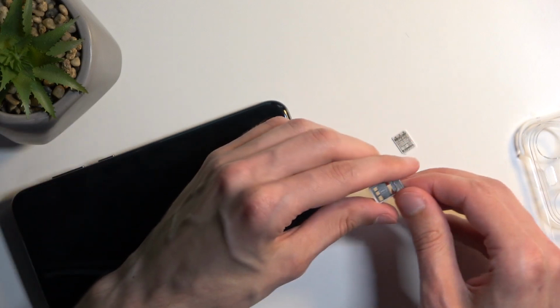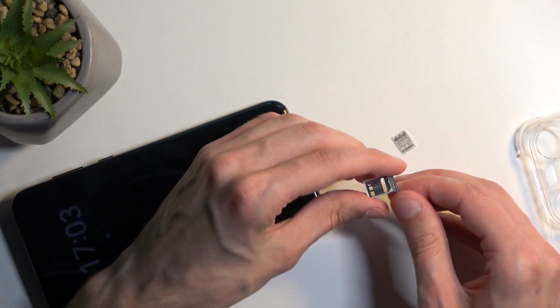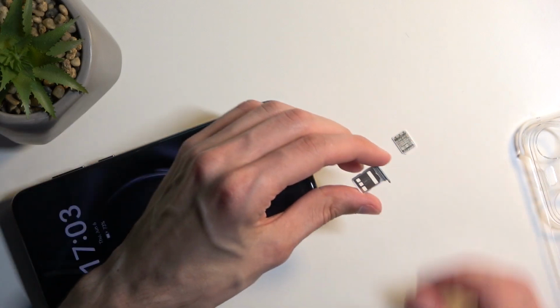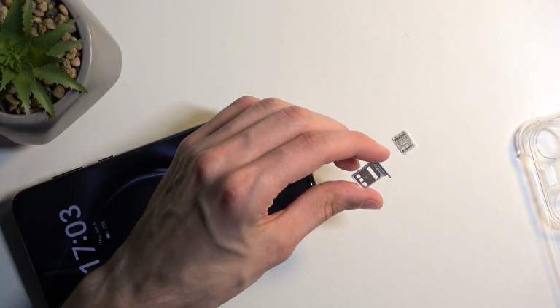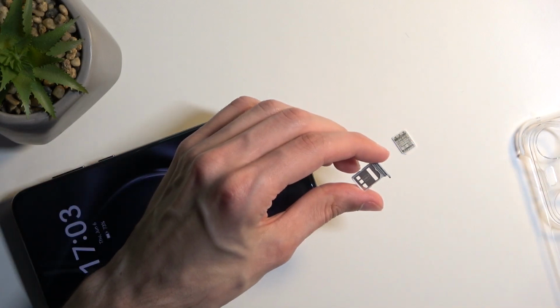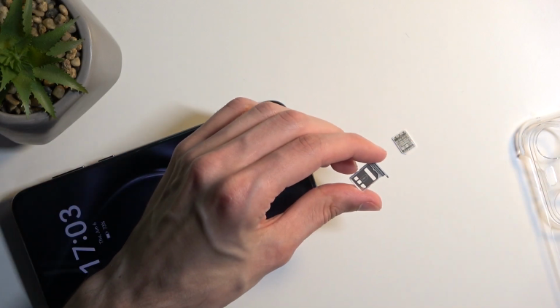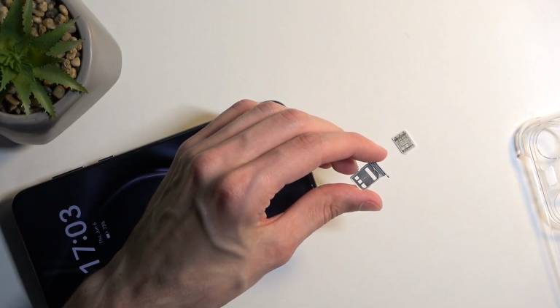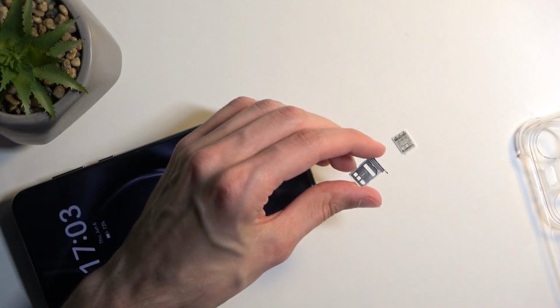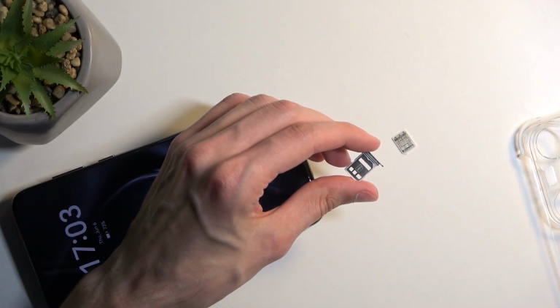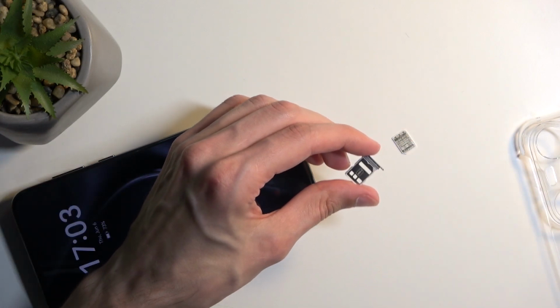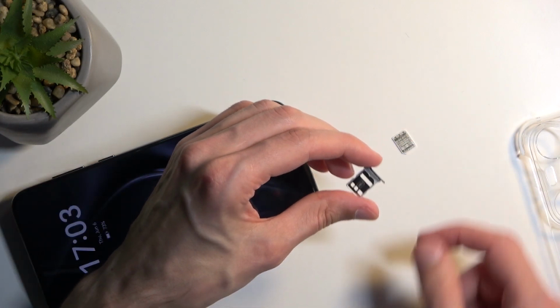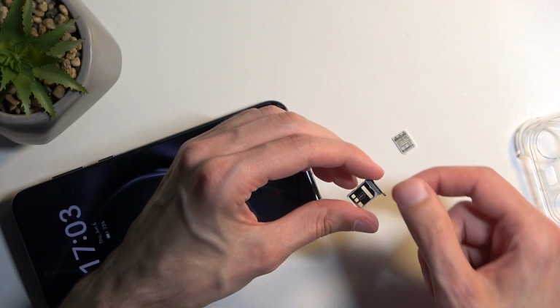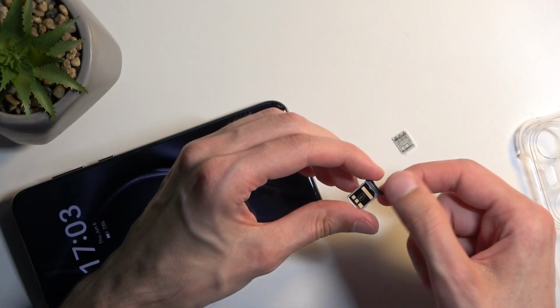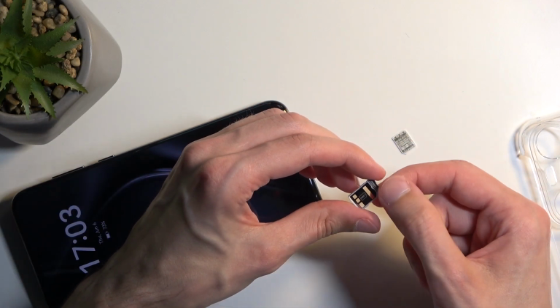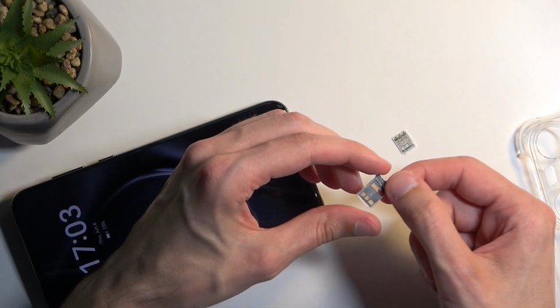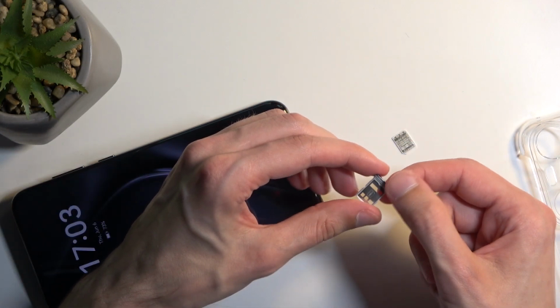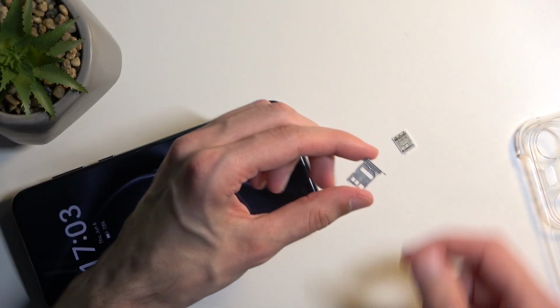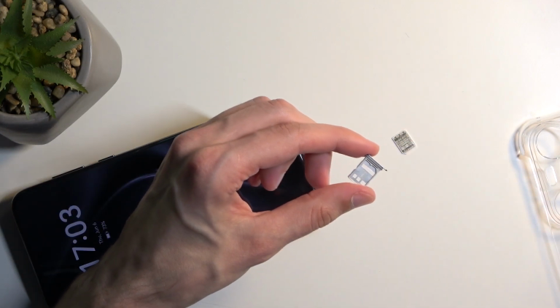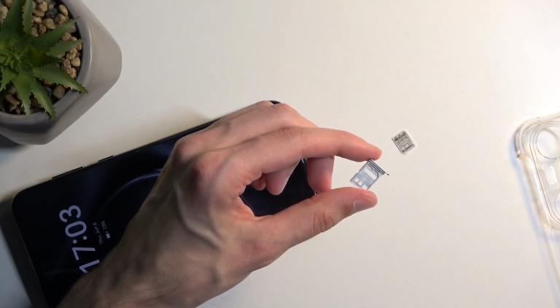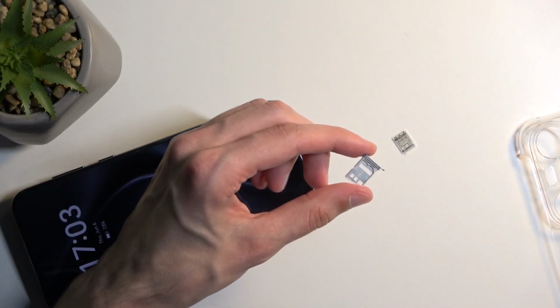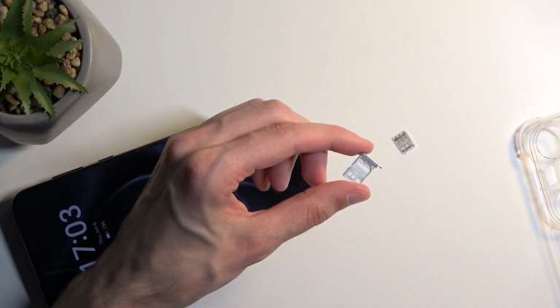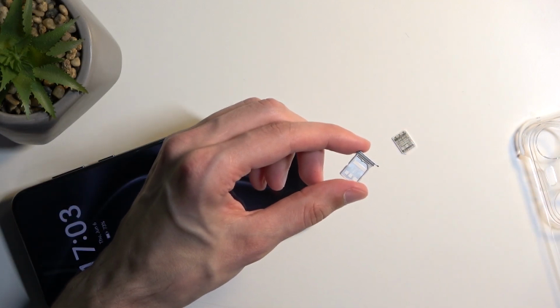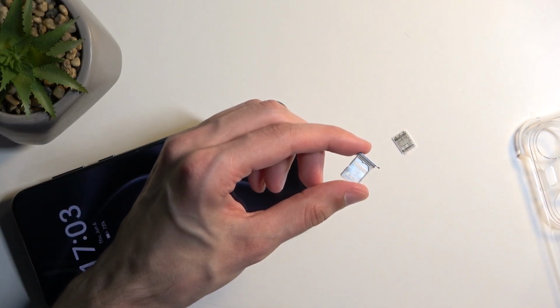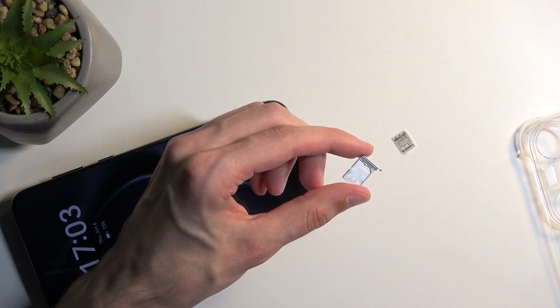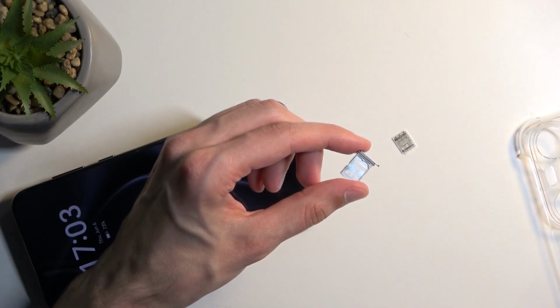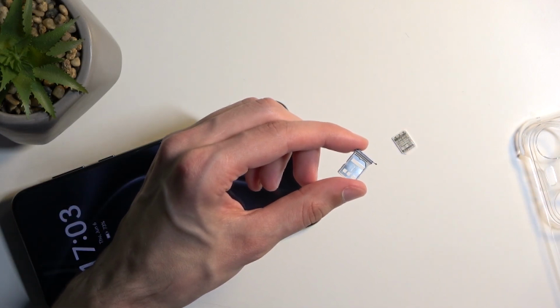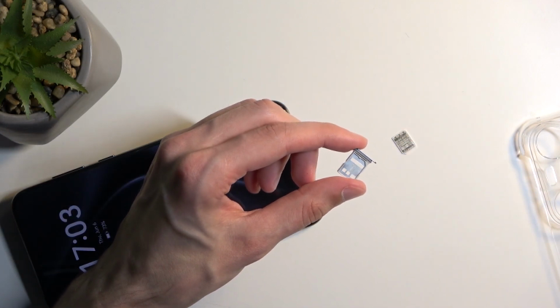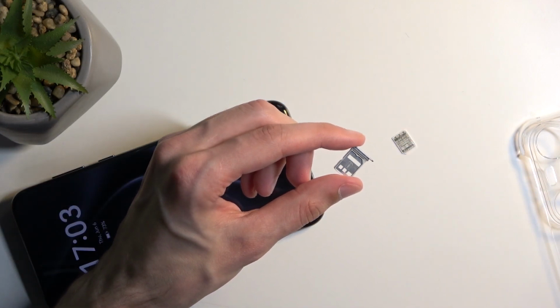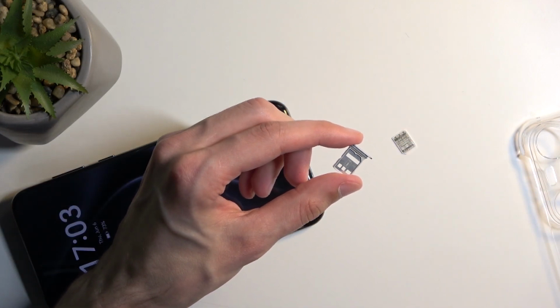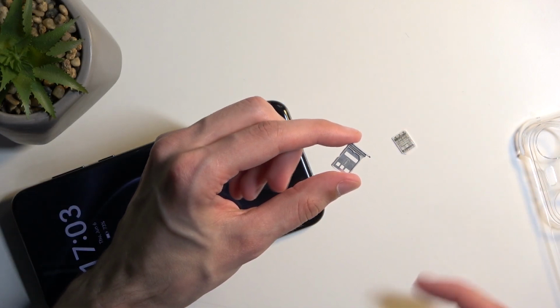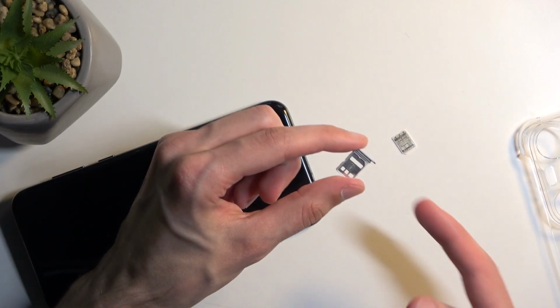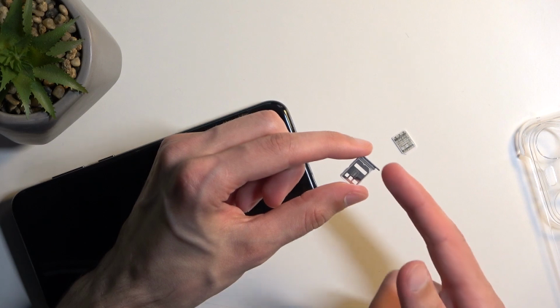On the tray, you'll have space for two different SIM cards — one on either side.